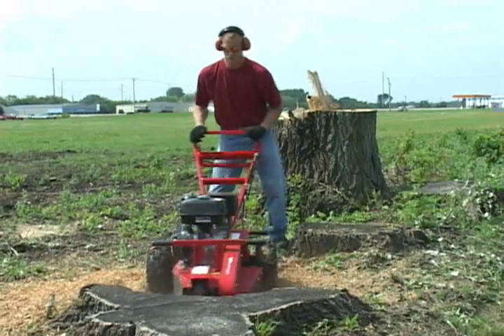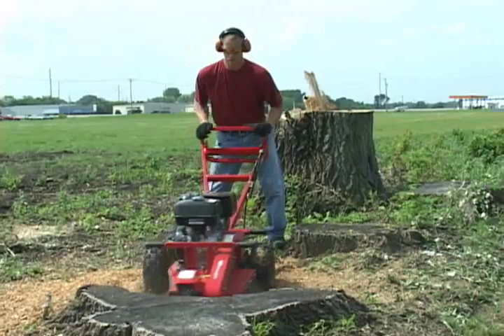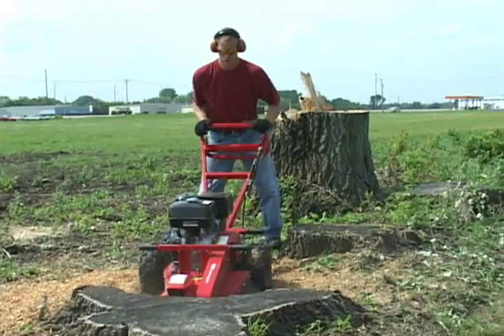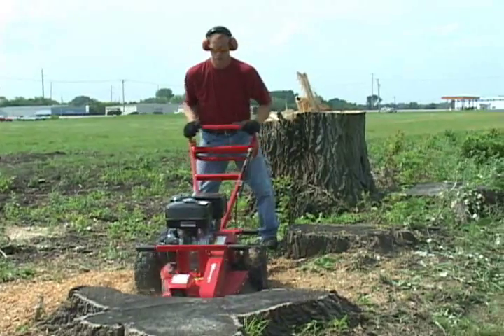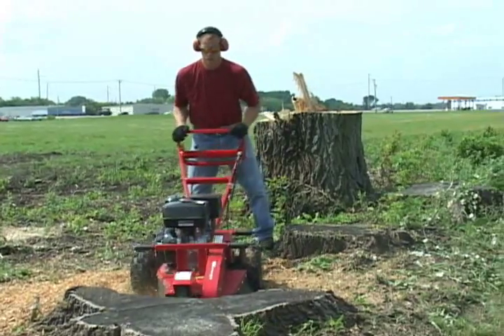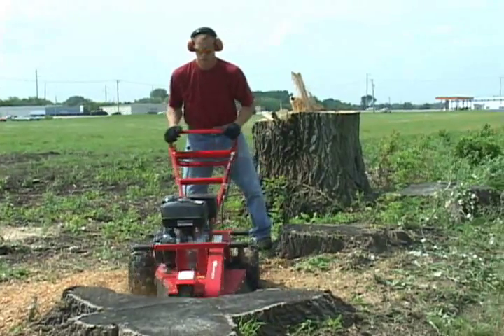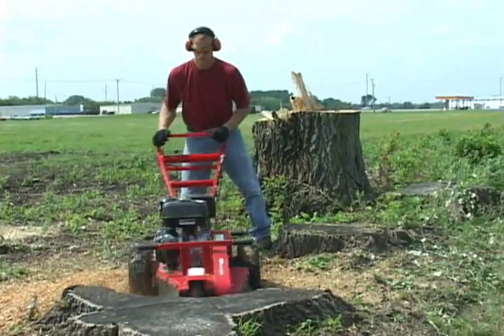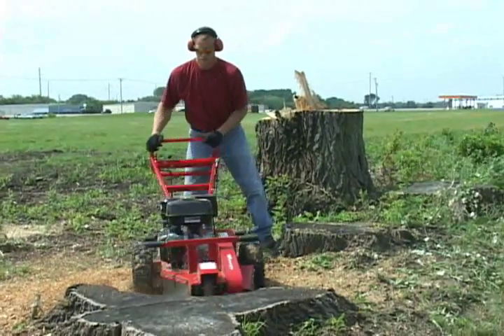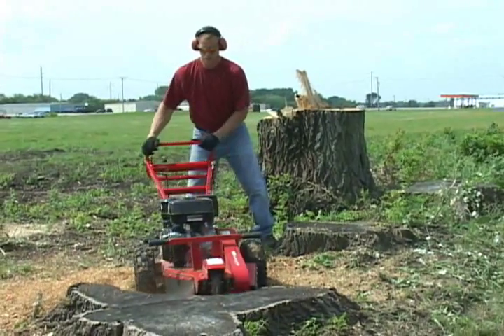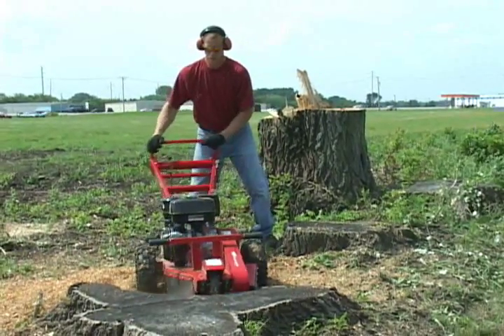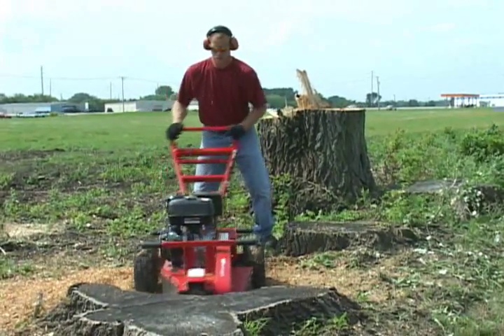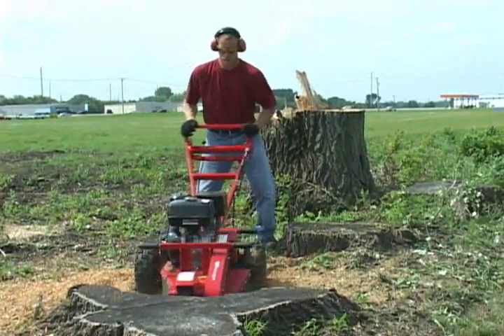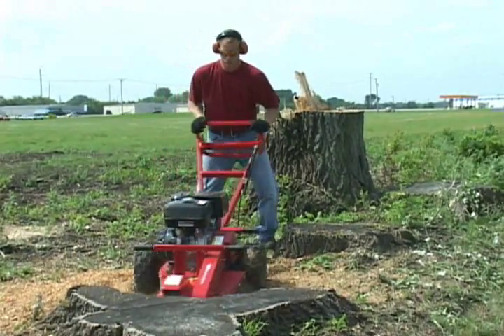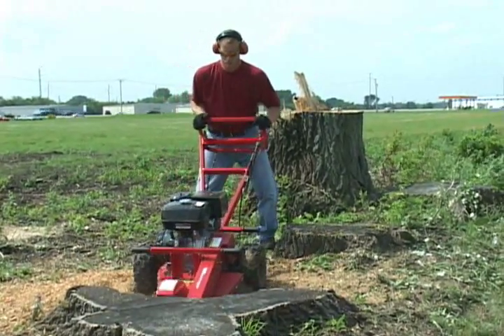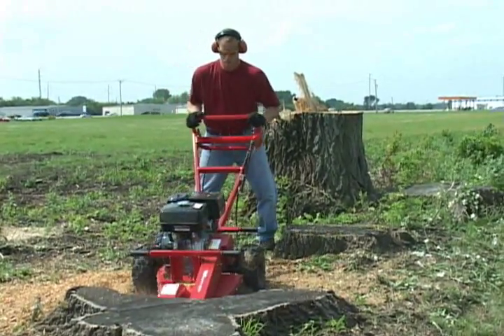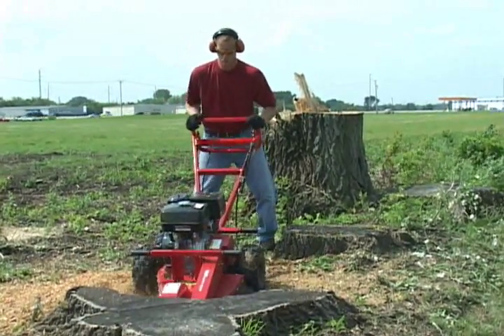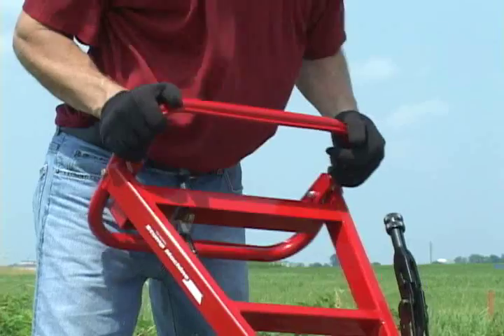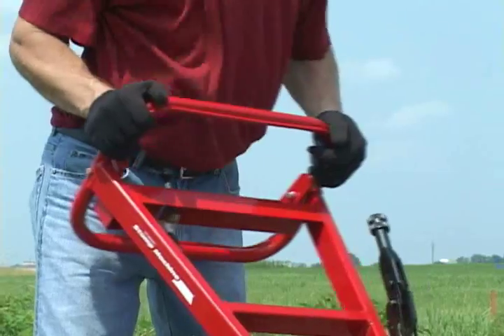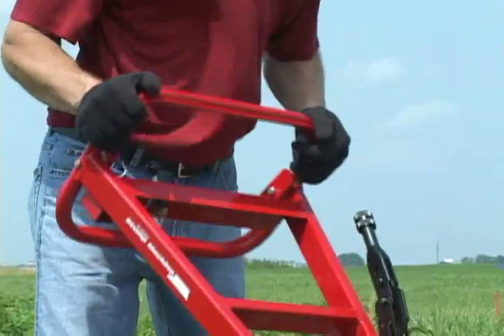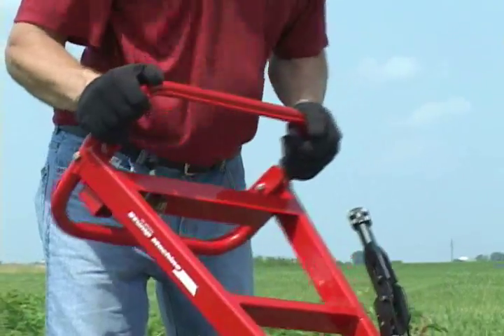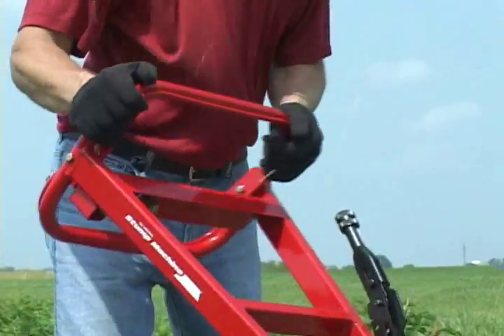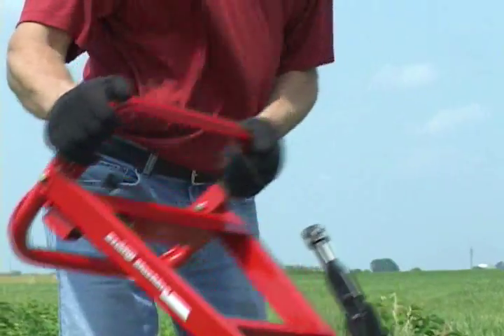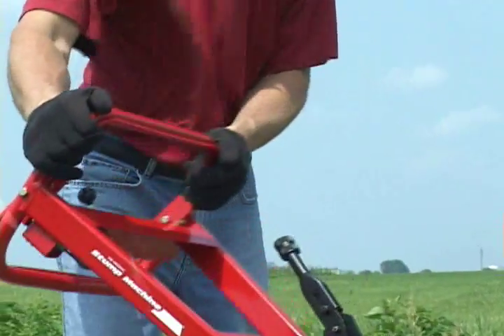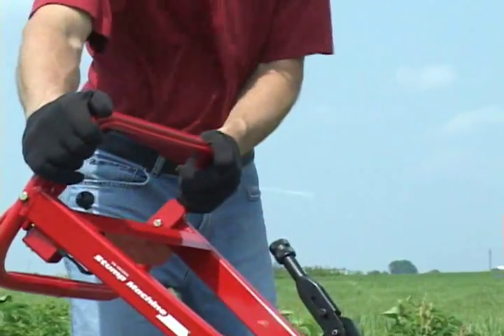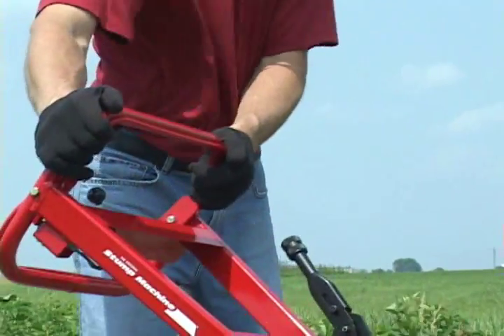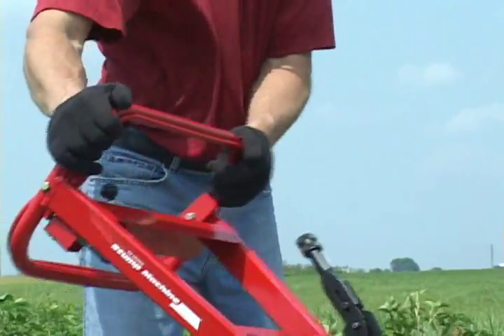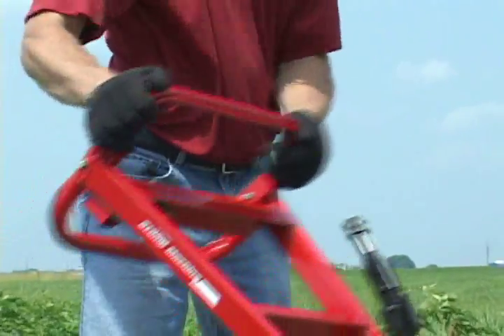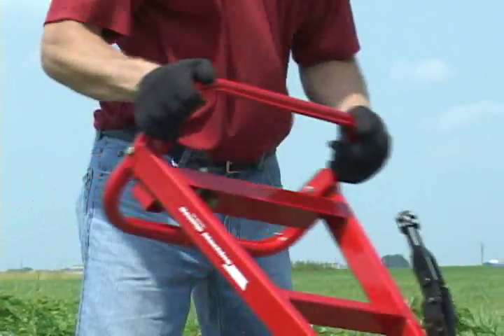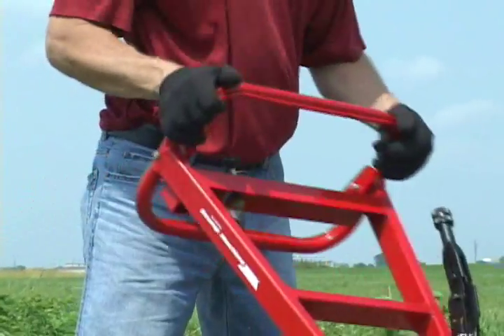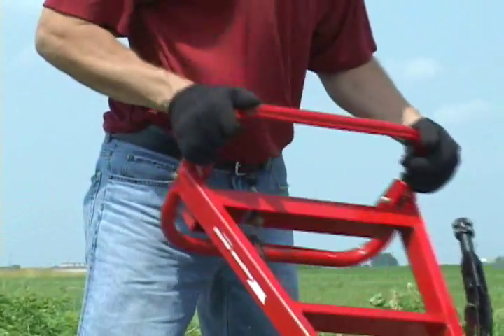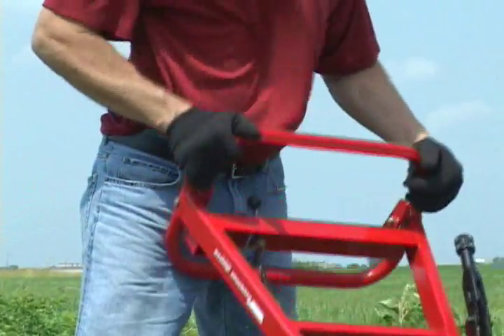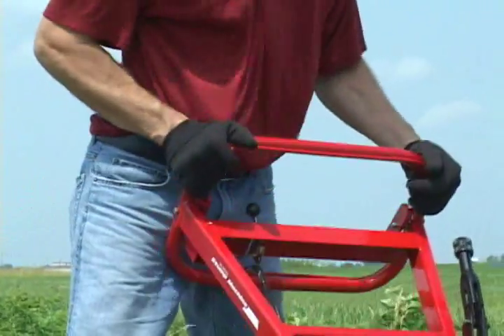That's all there is to it. In less than an hour, an unsightly stump will be out of your yard forever.